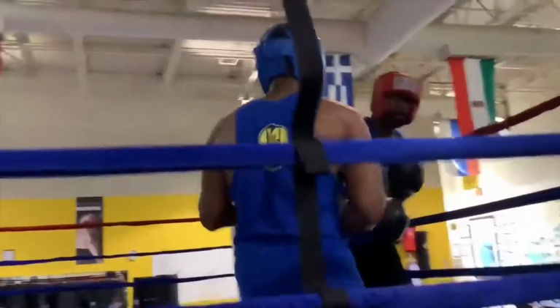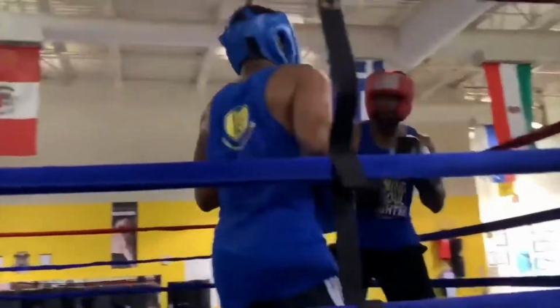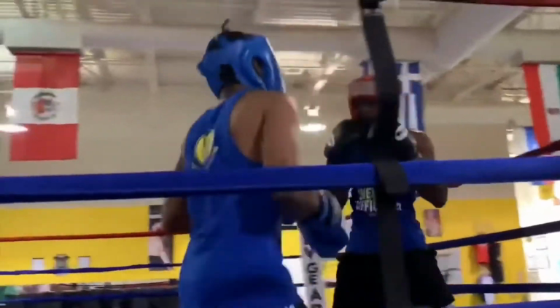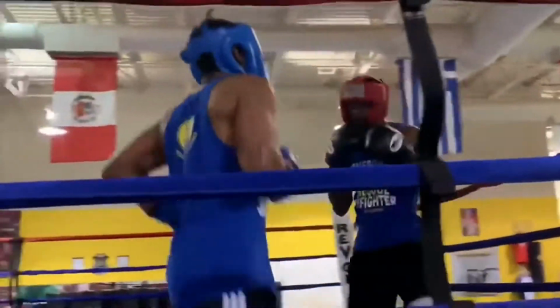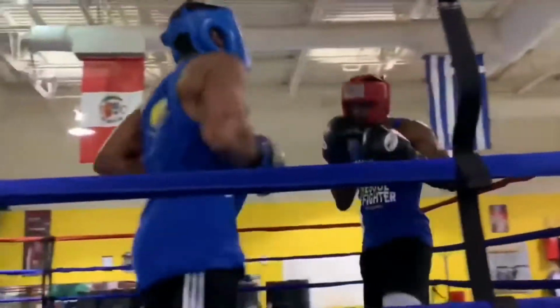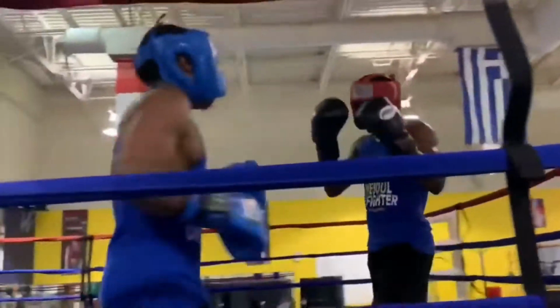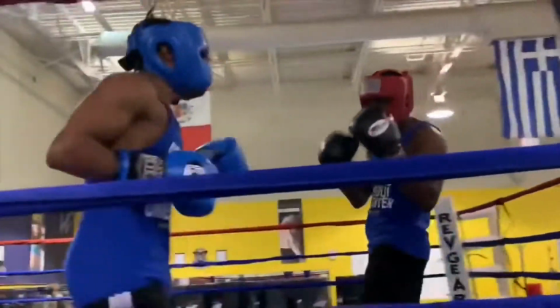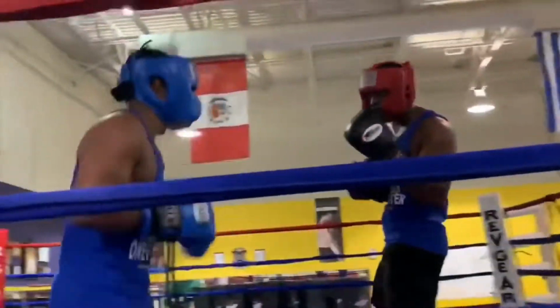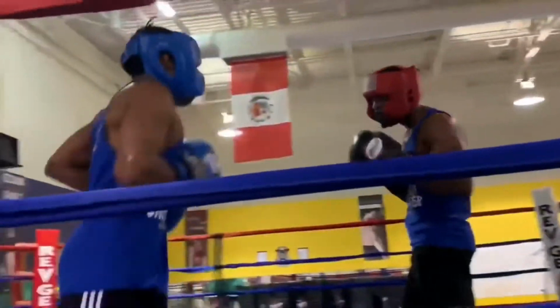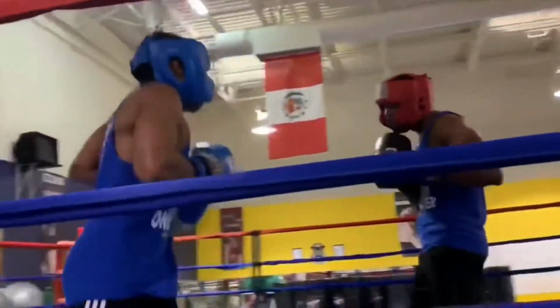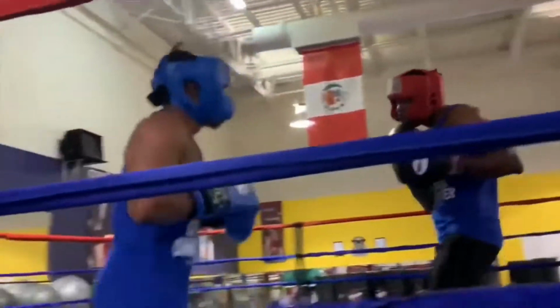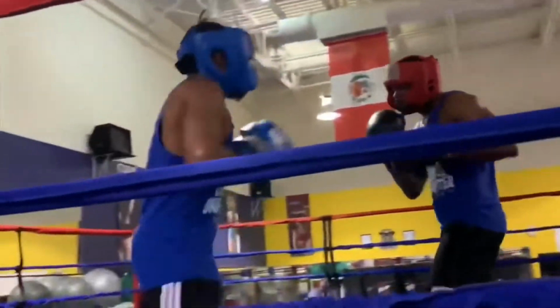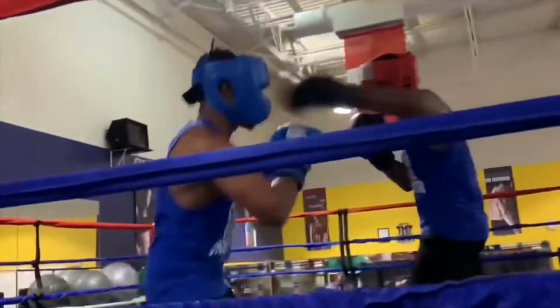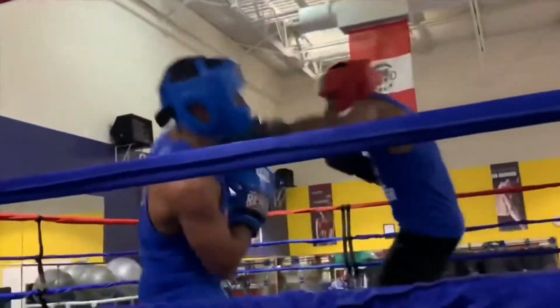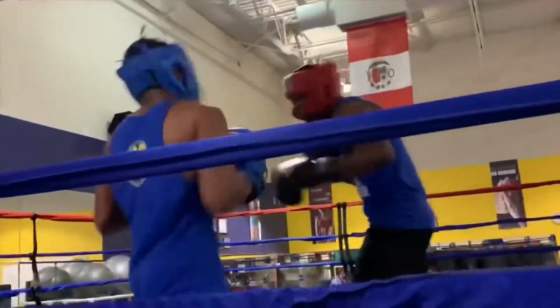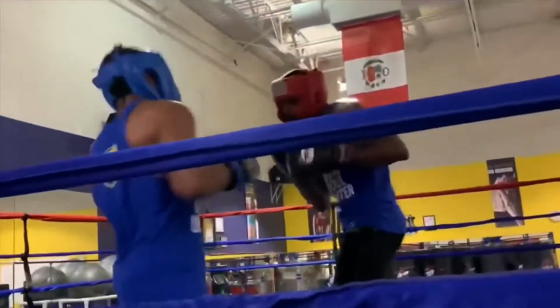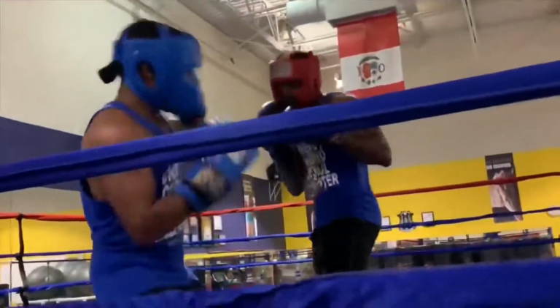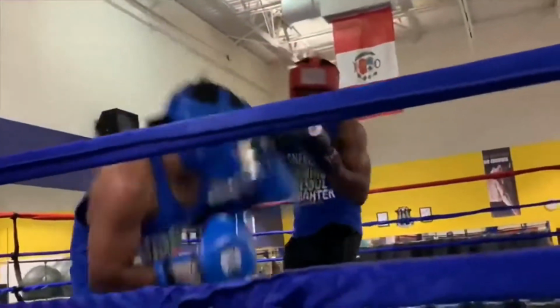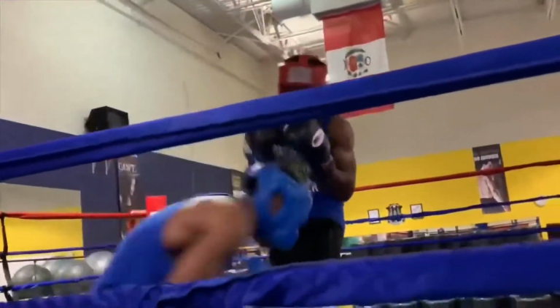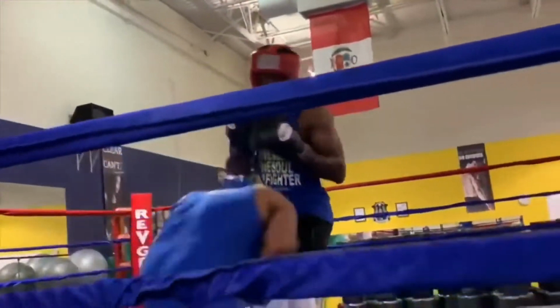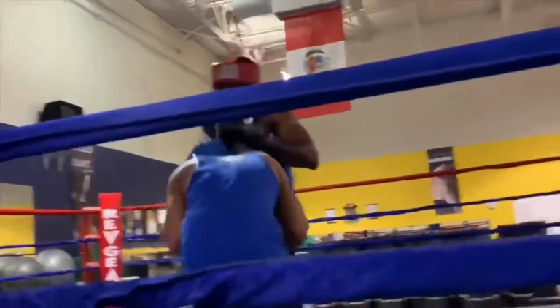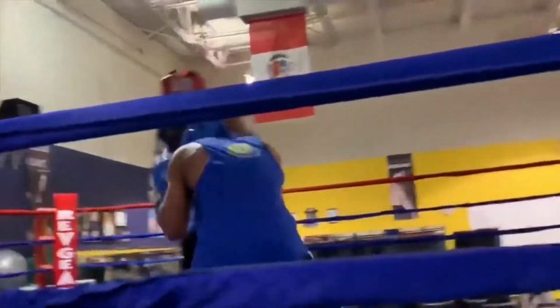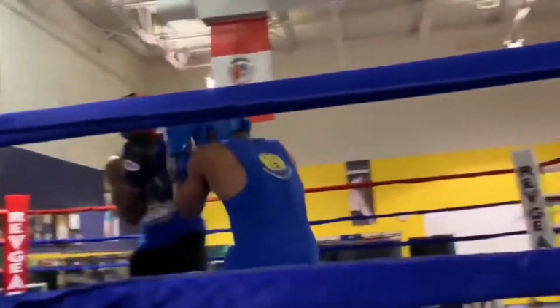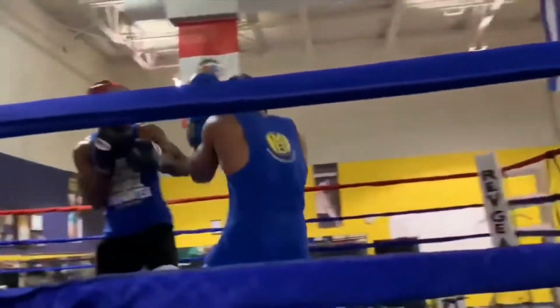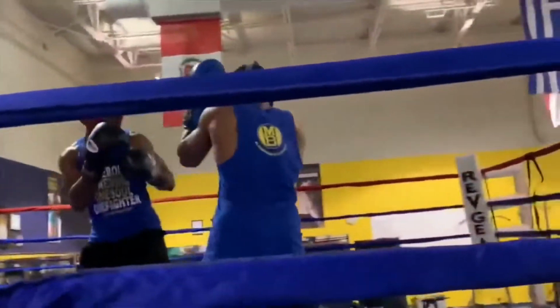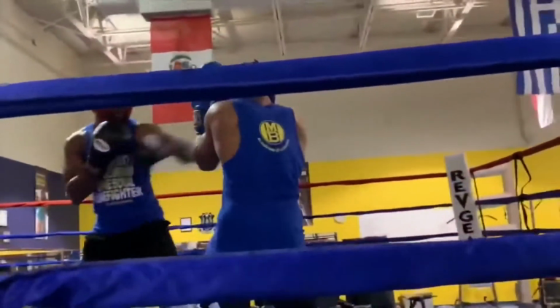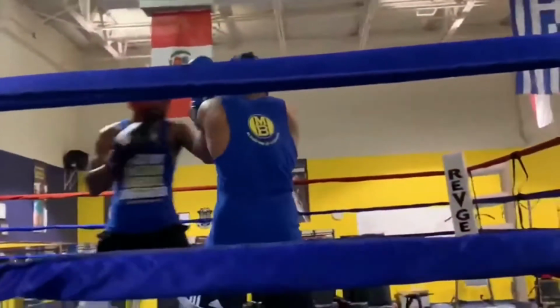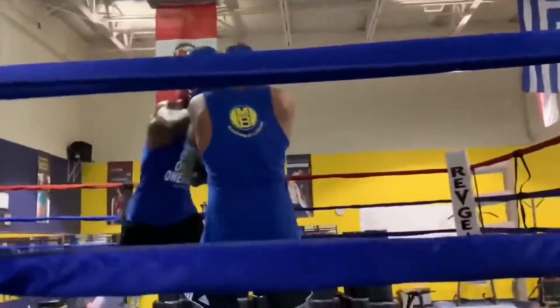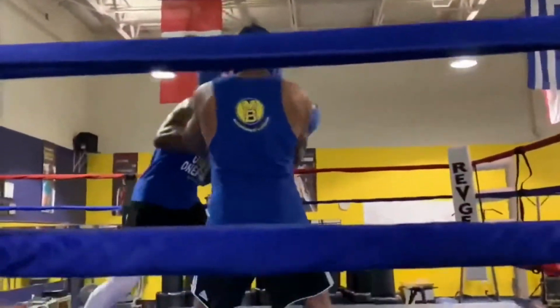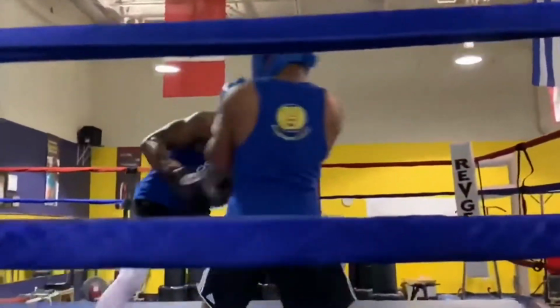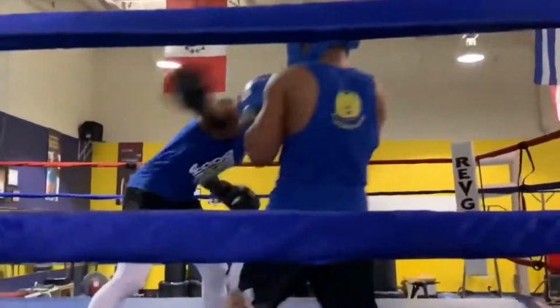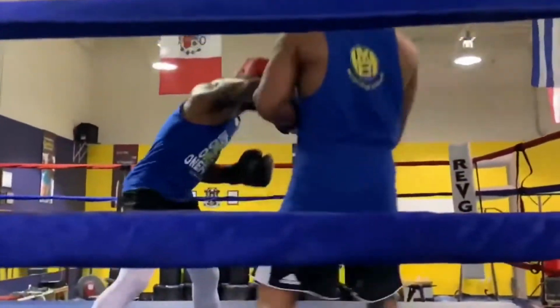That's it — slip, slip, slip, roll, wave on the throw.